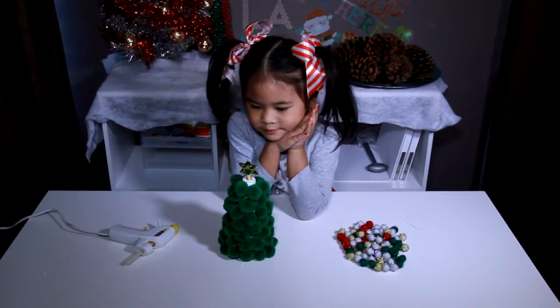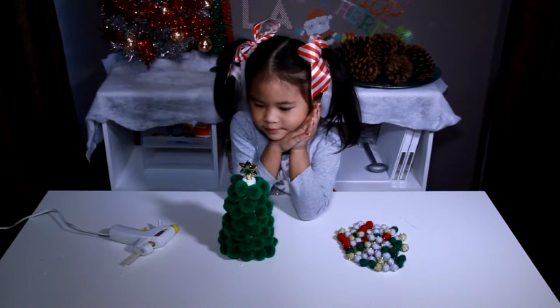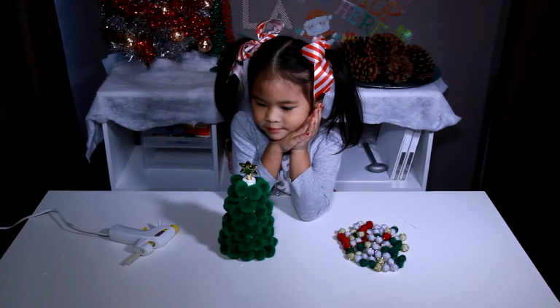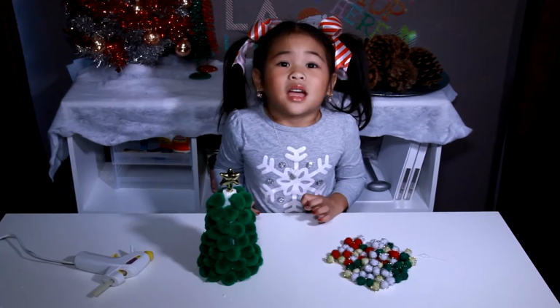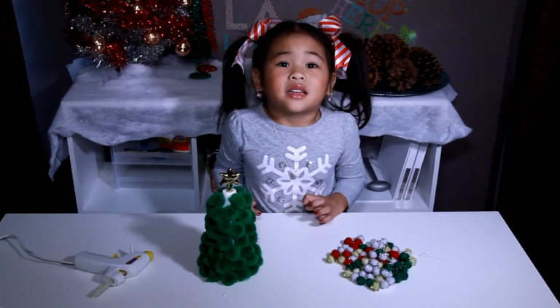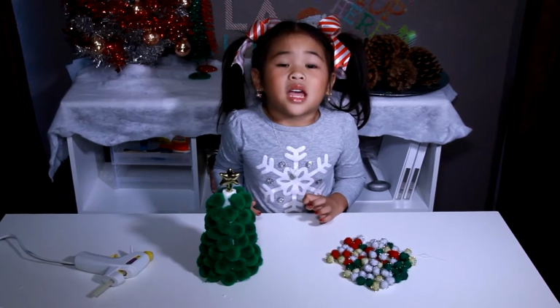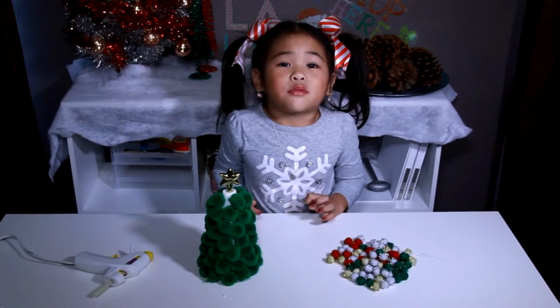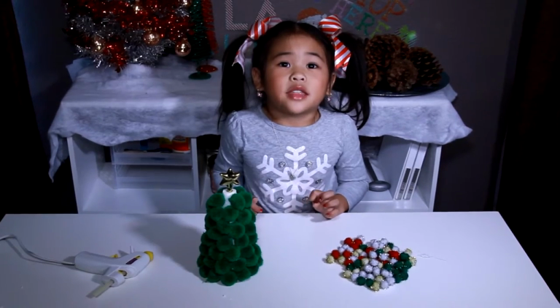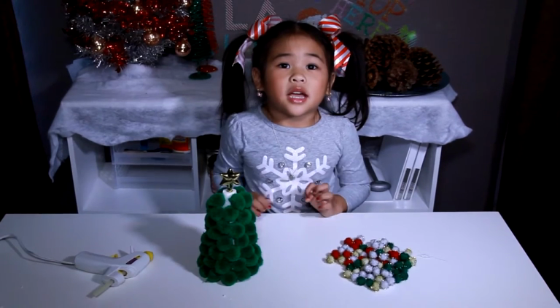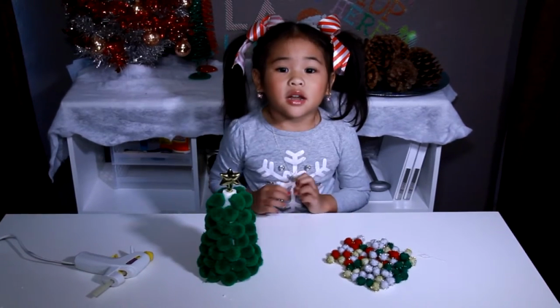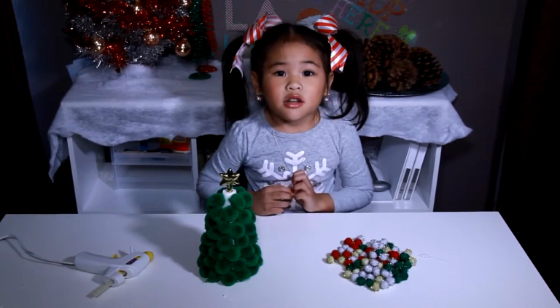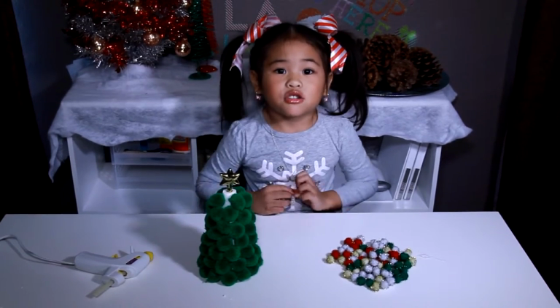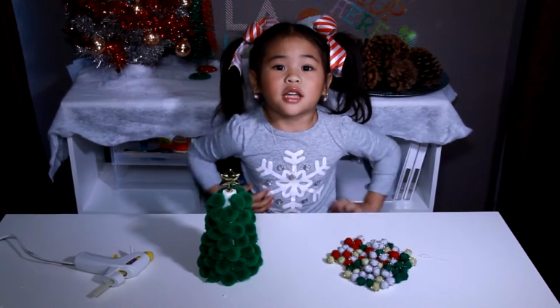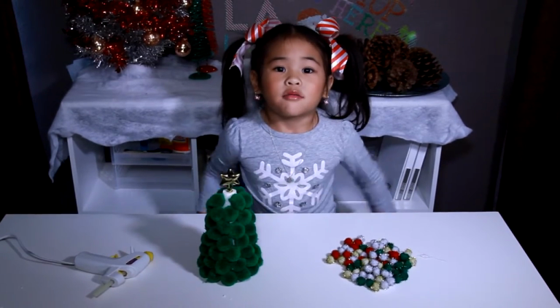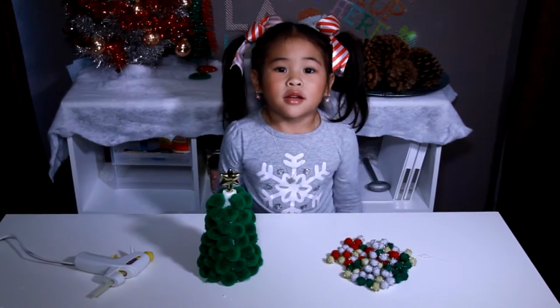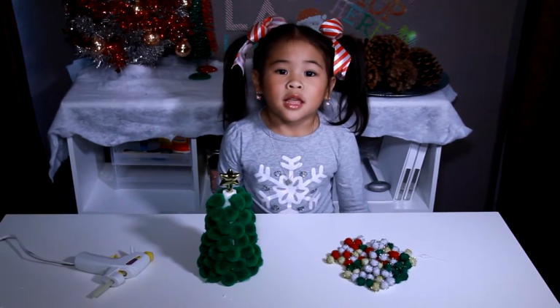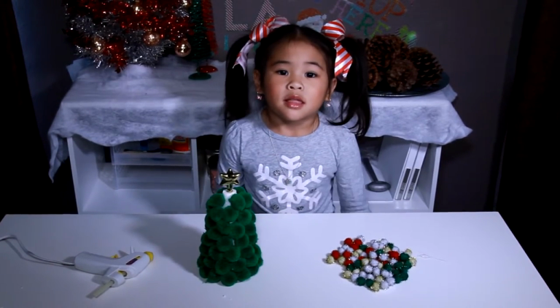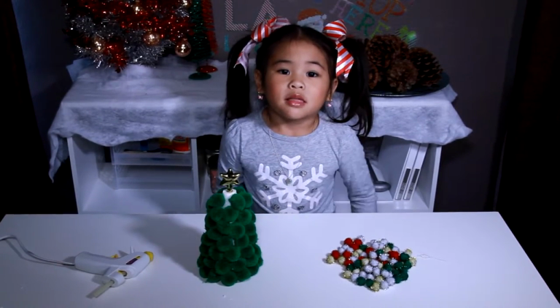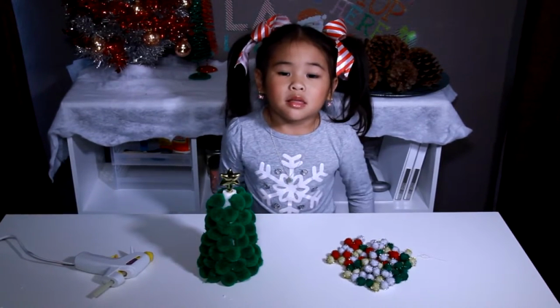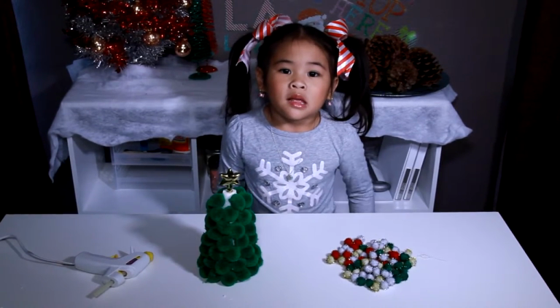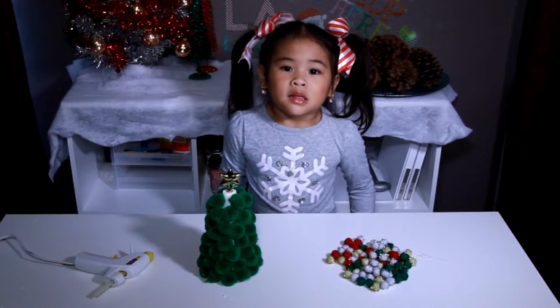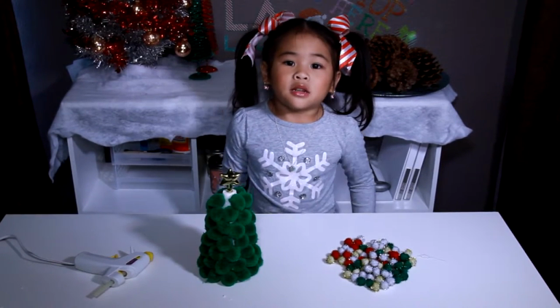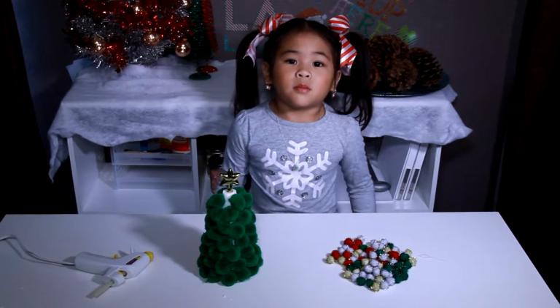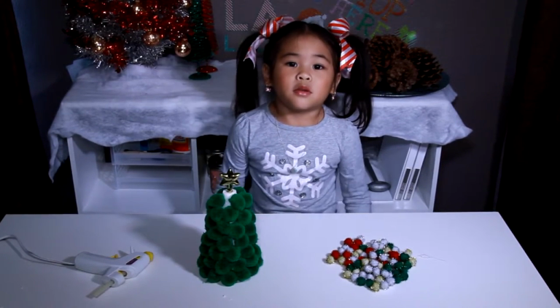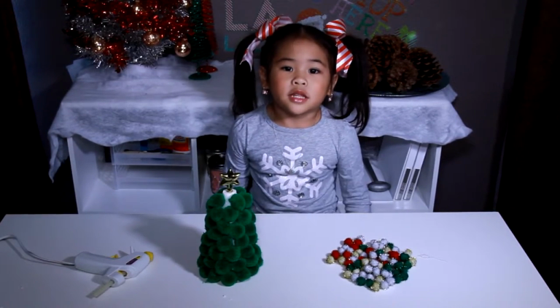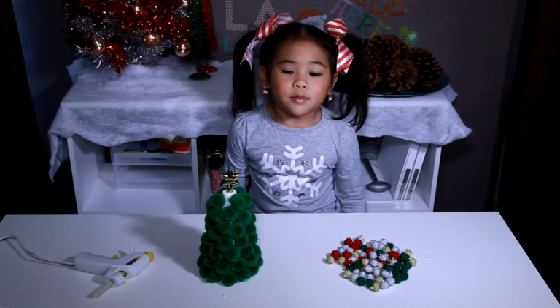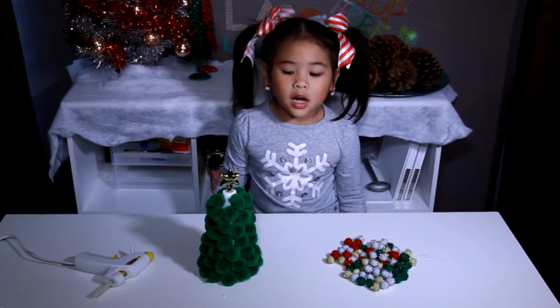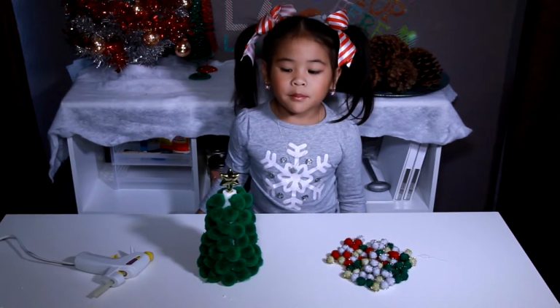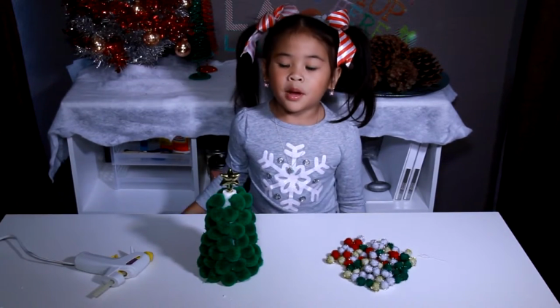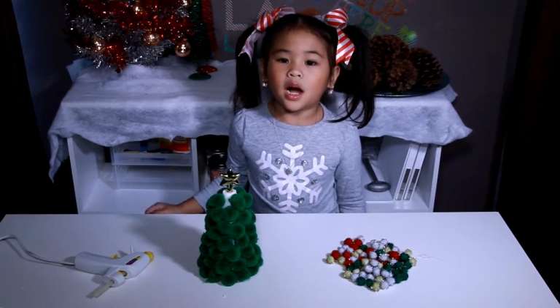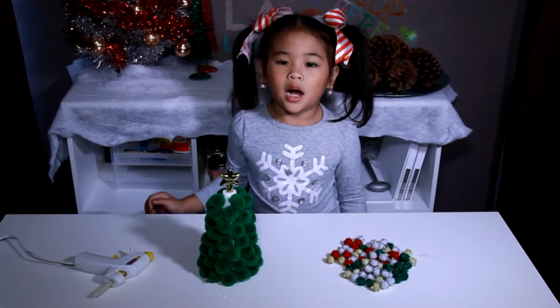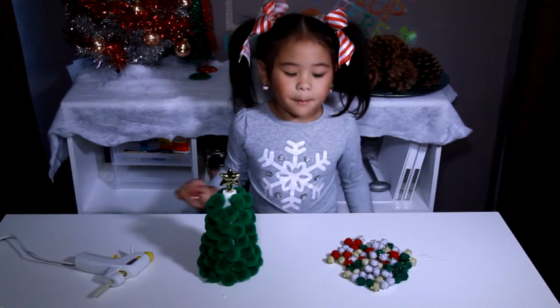Now we decorate a treat with little pretty pom-poms.